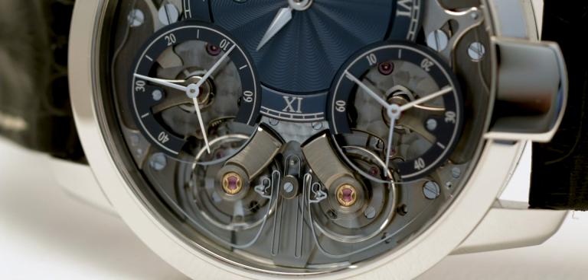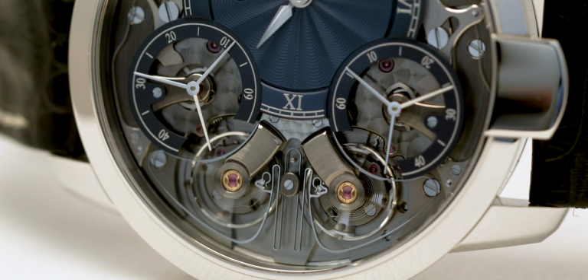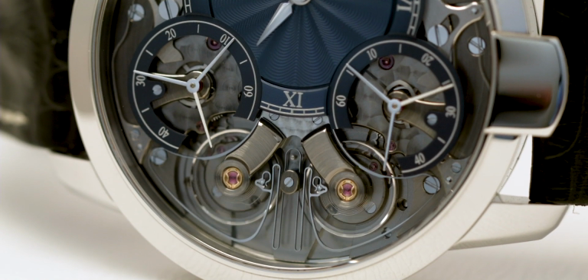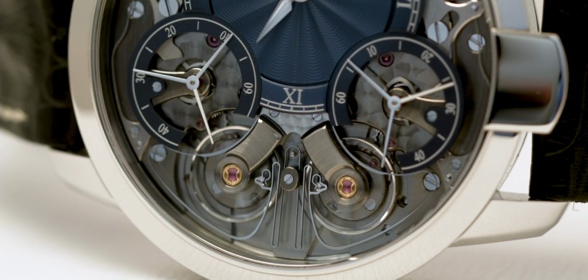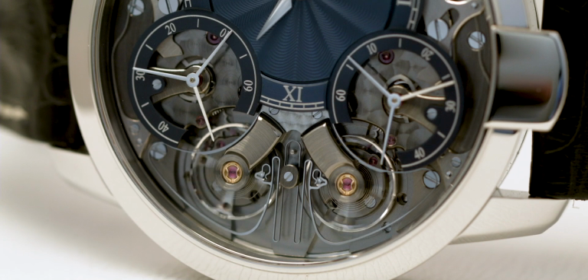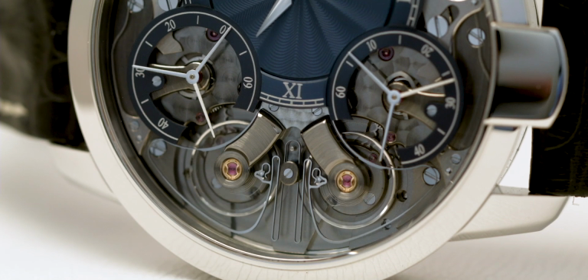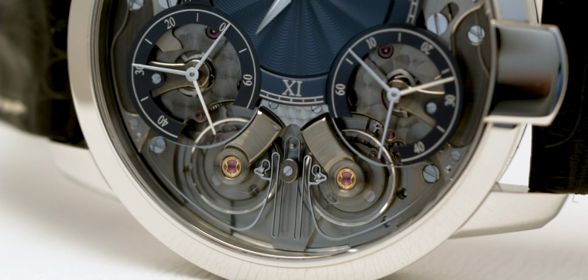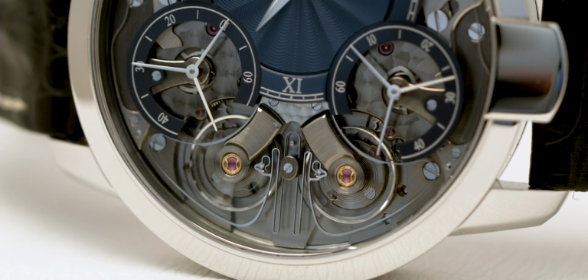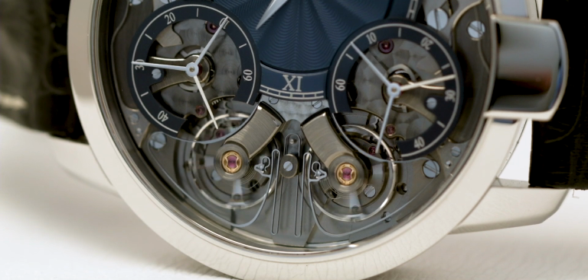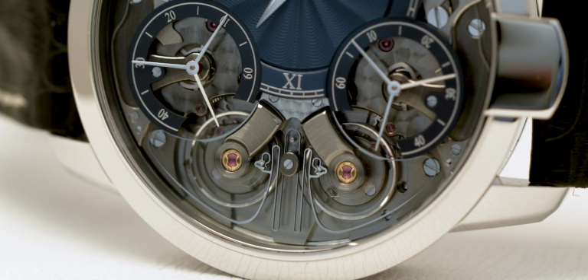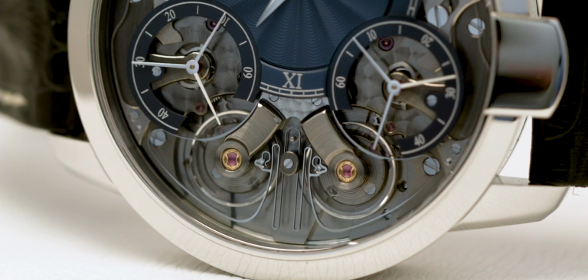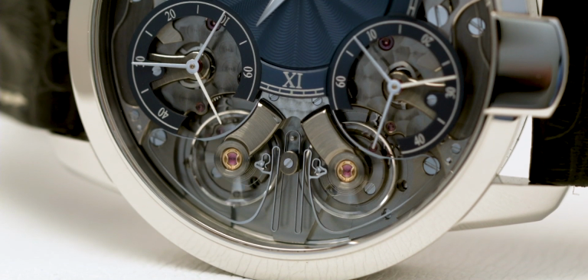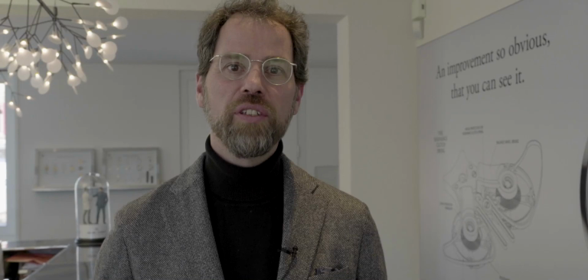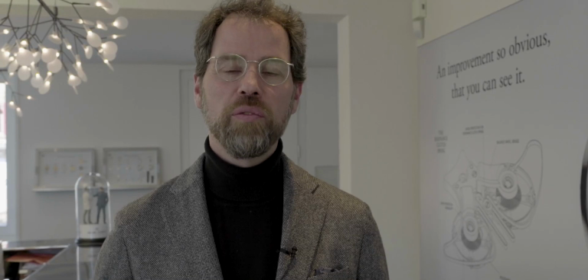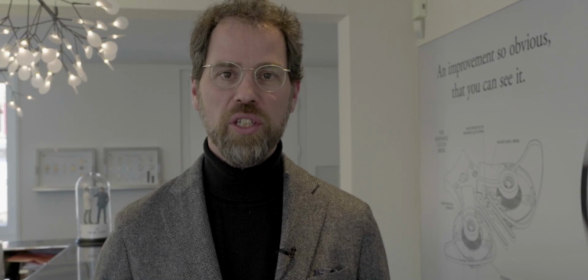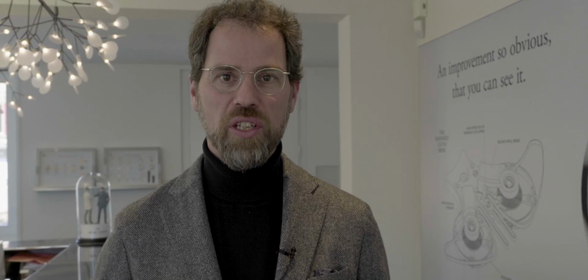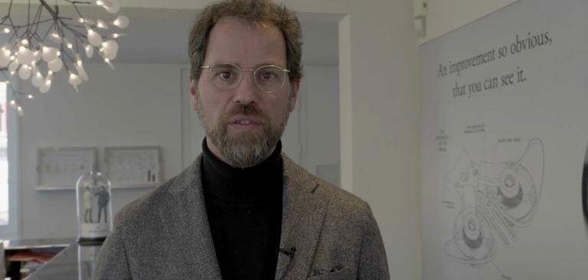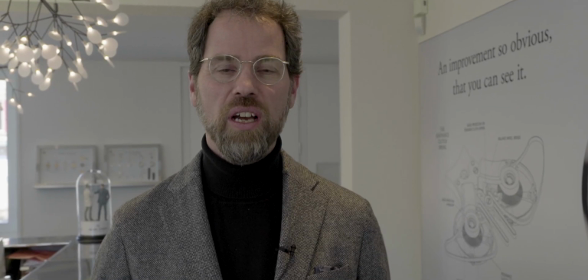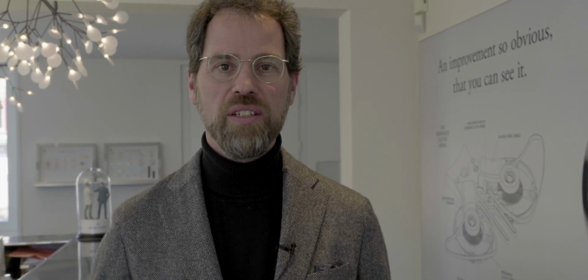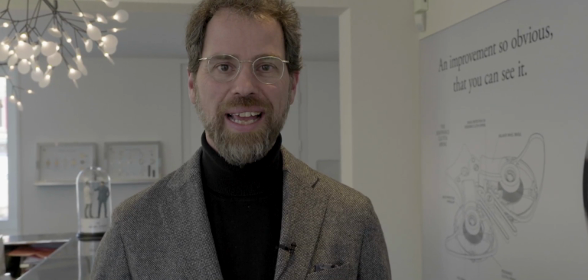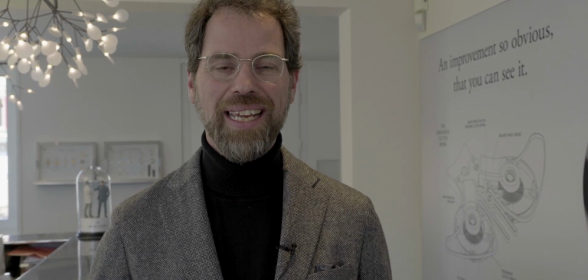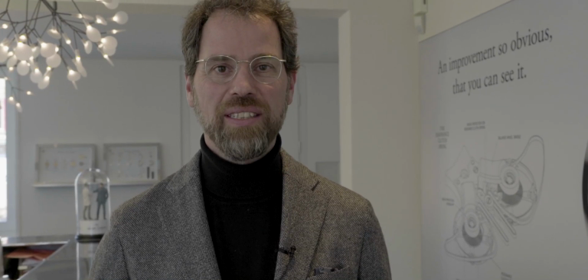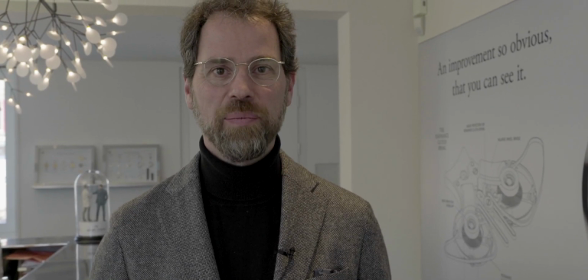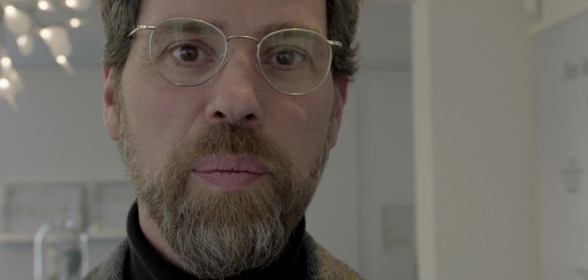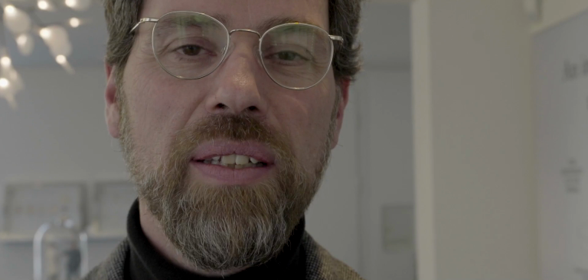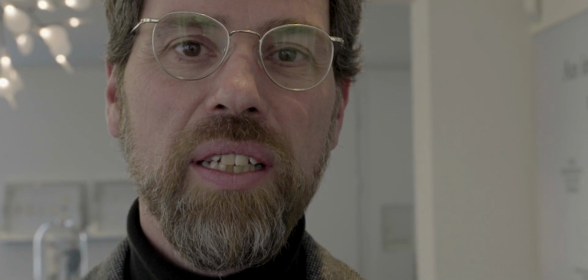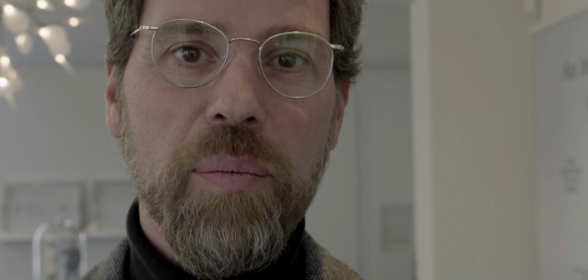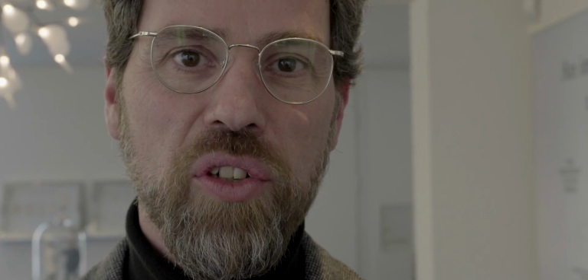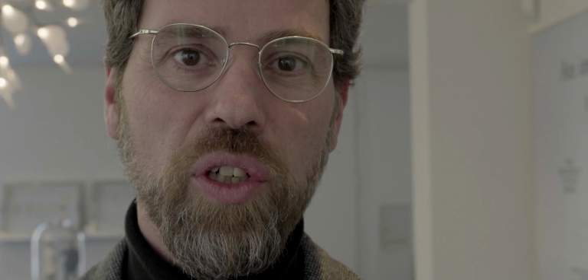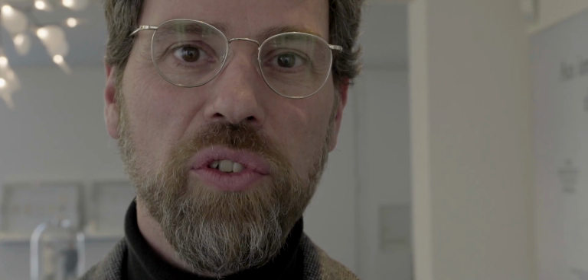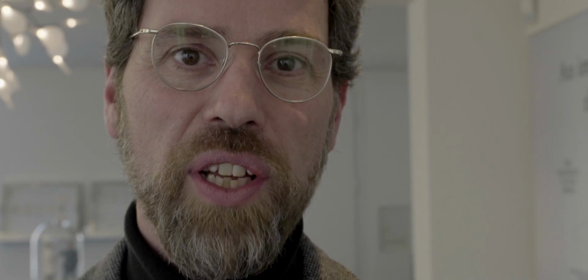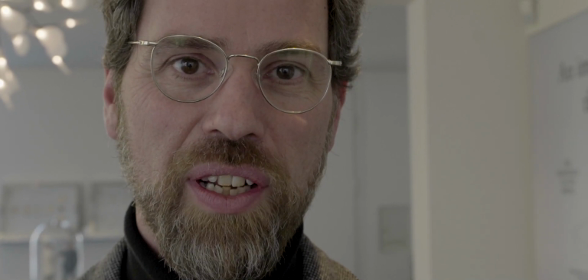Today, we're going to have a close look at one of the most innovative watches of the last decade. Meet the Arminström Resonance.